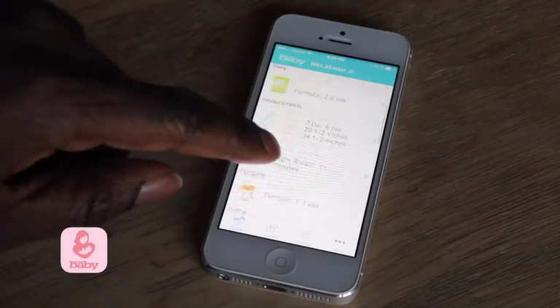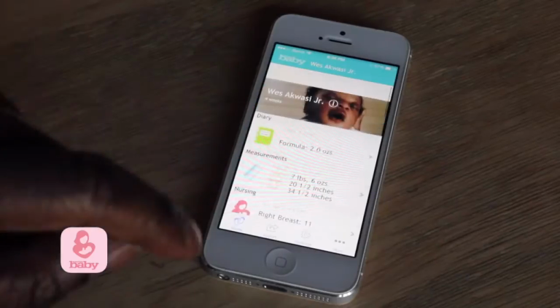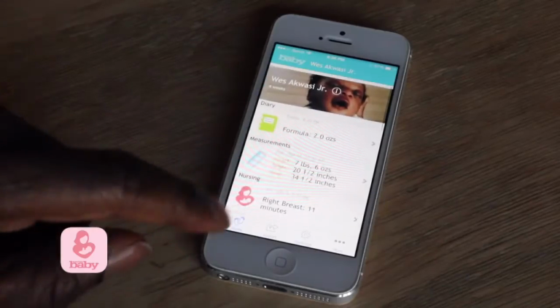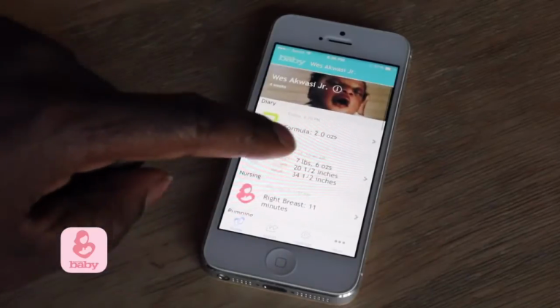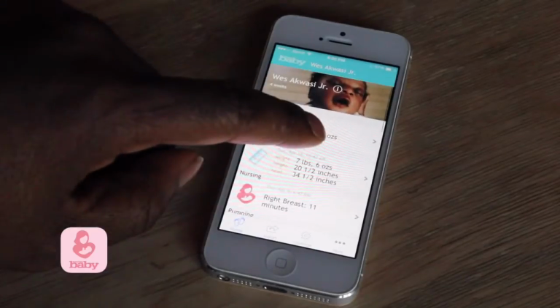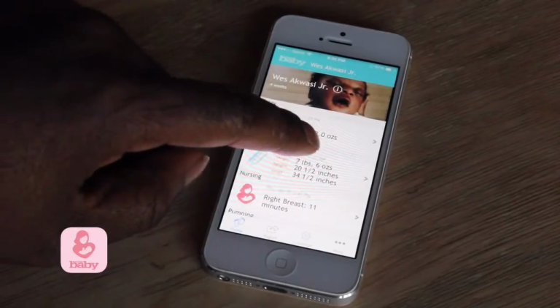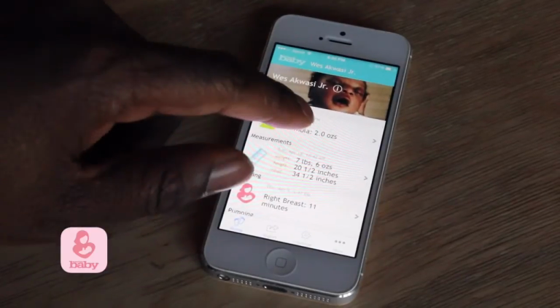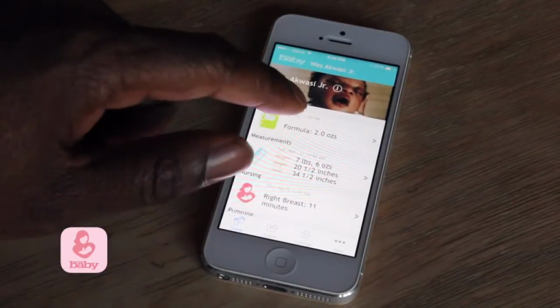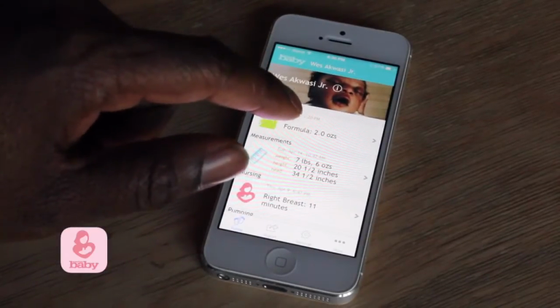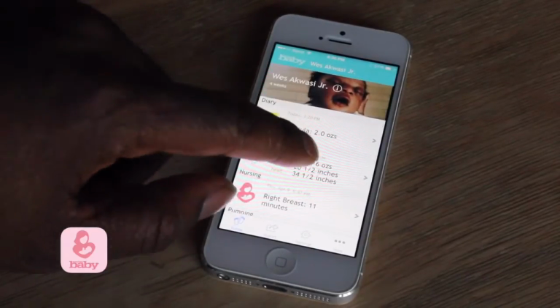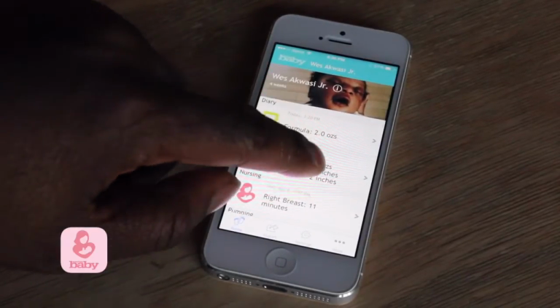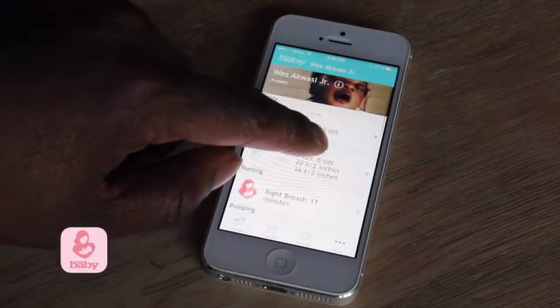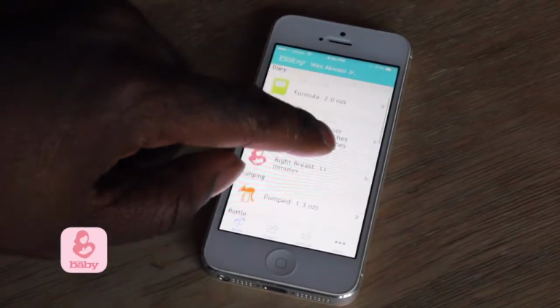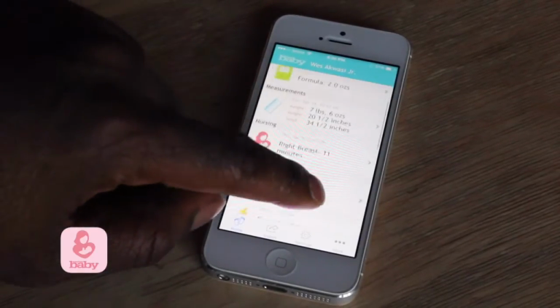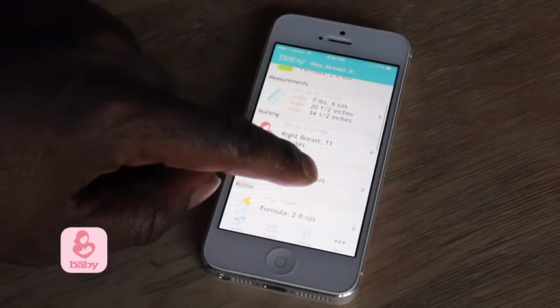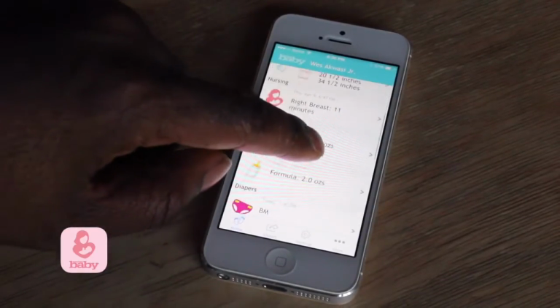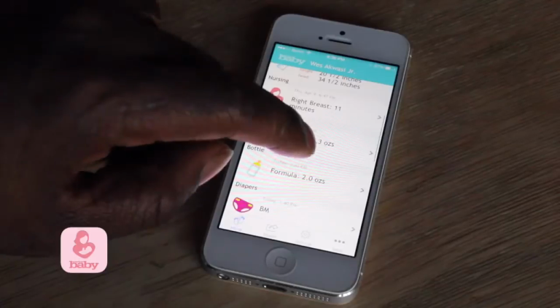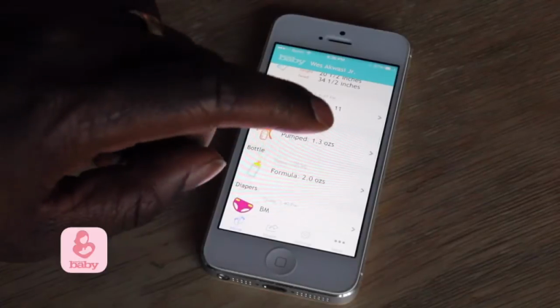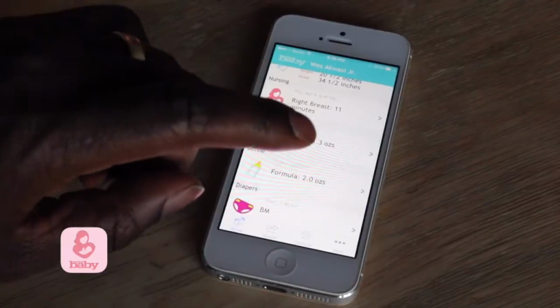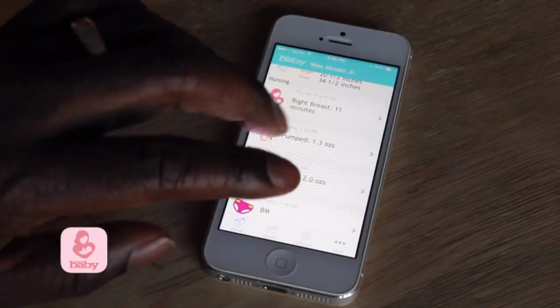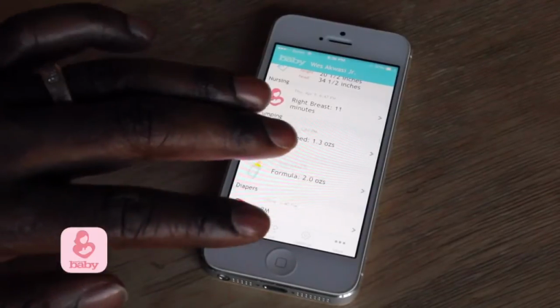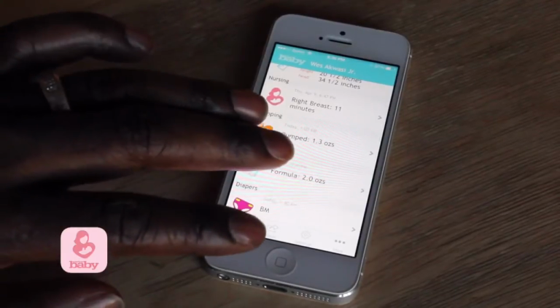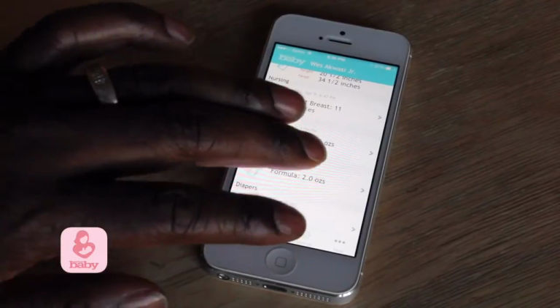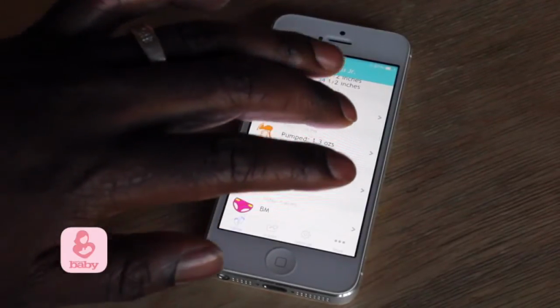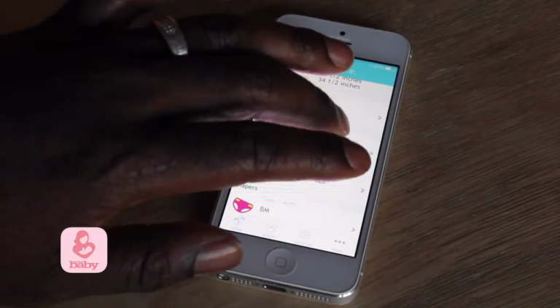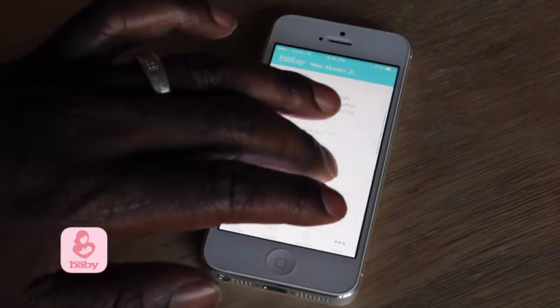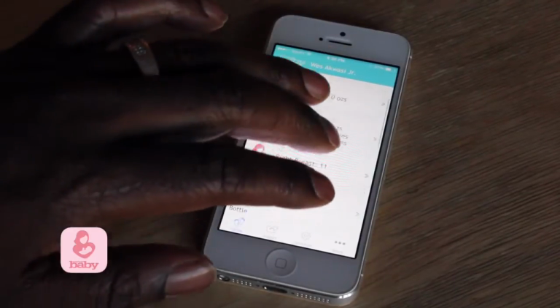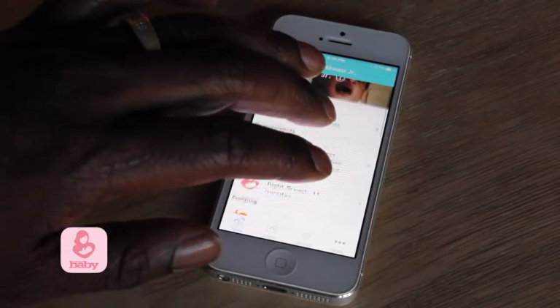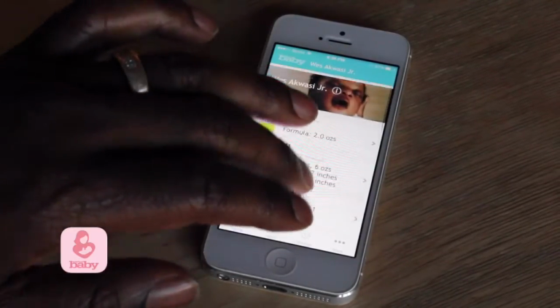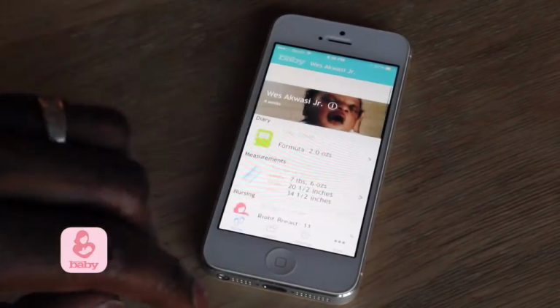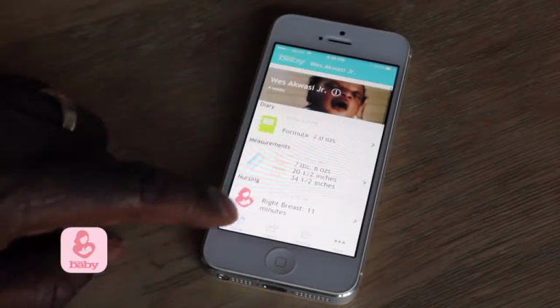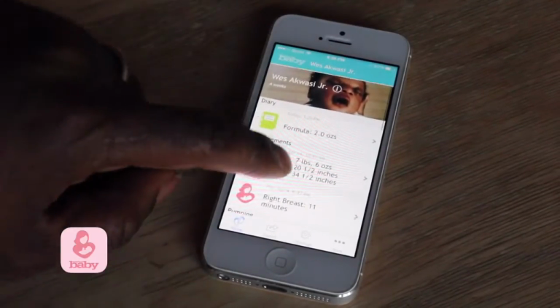And as you know, as a new parent, every piece of detail is vital, especially when you're going back and forth between hospital visits.